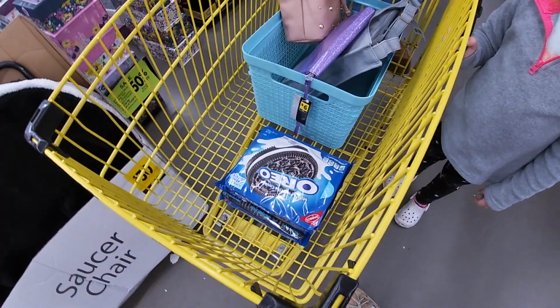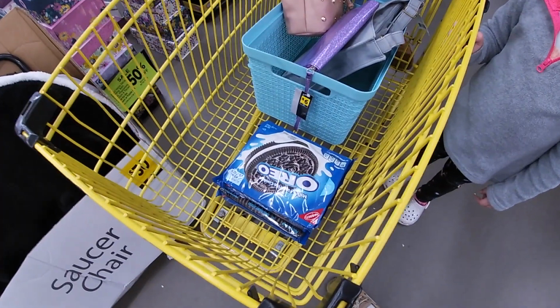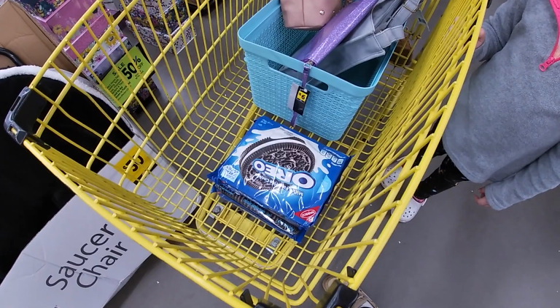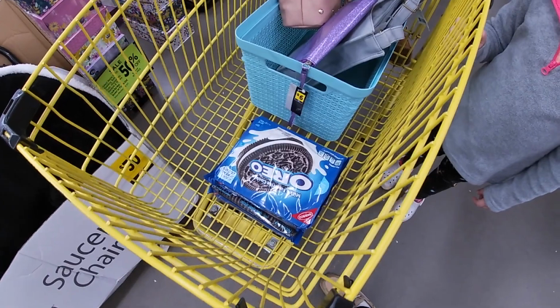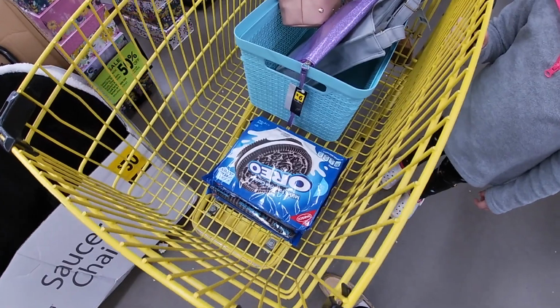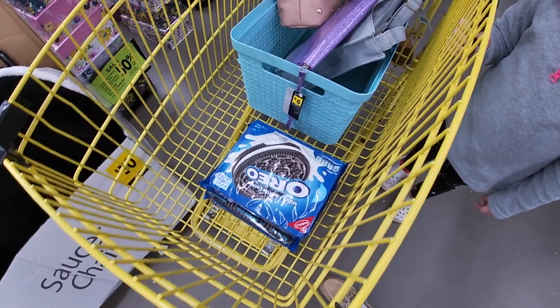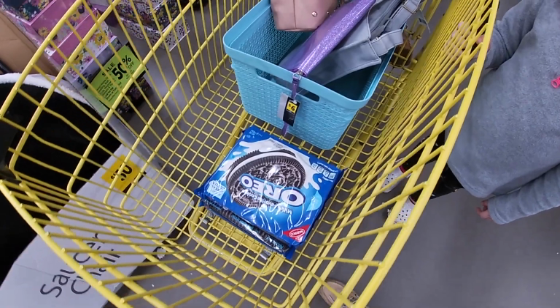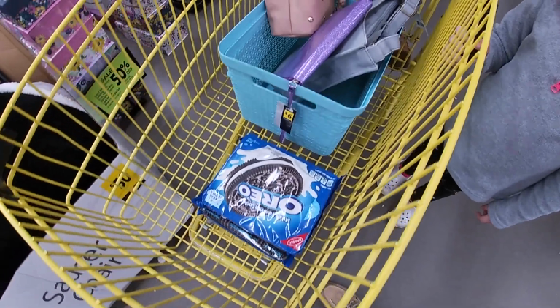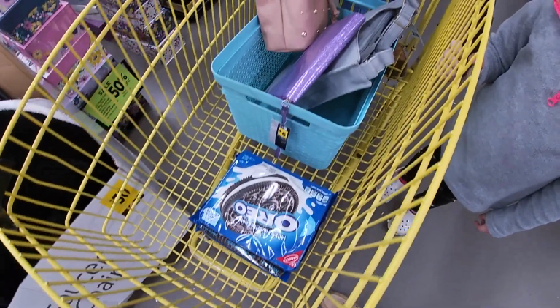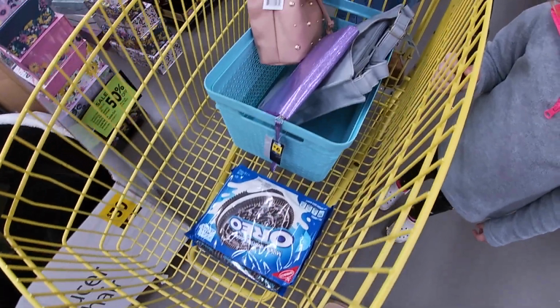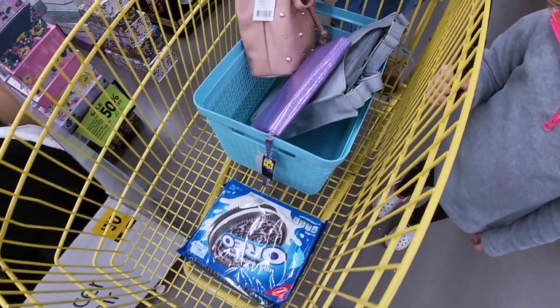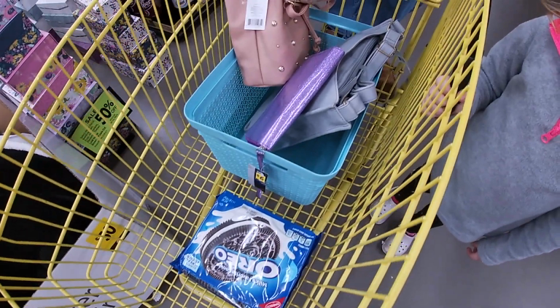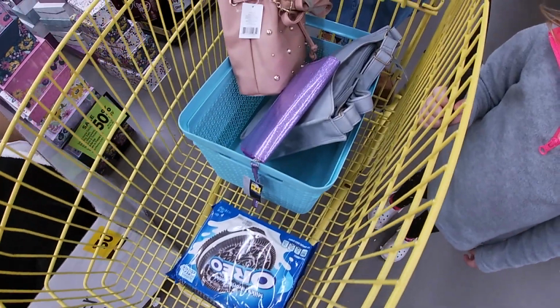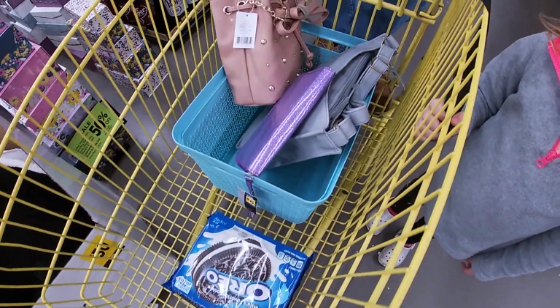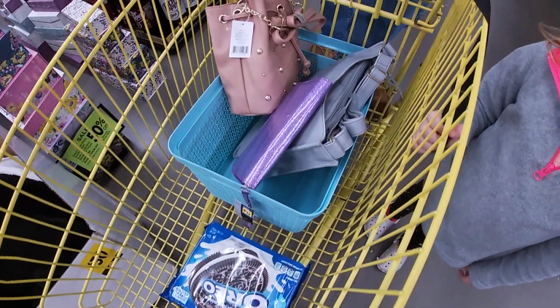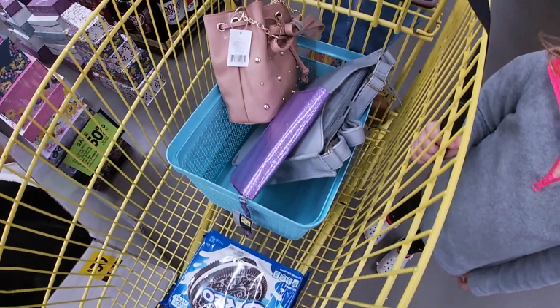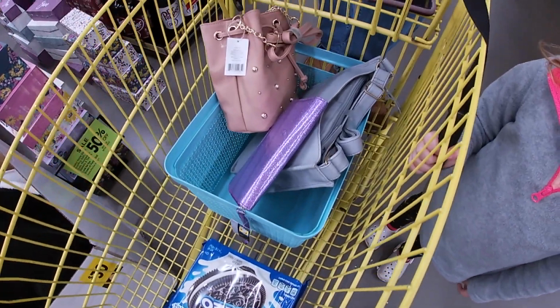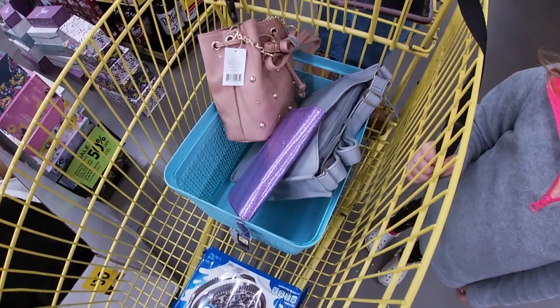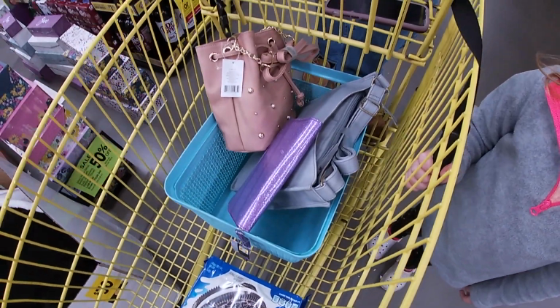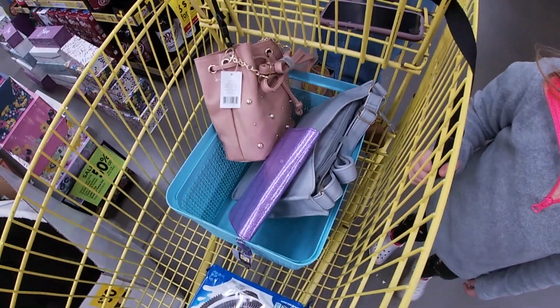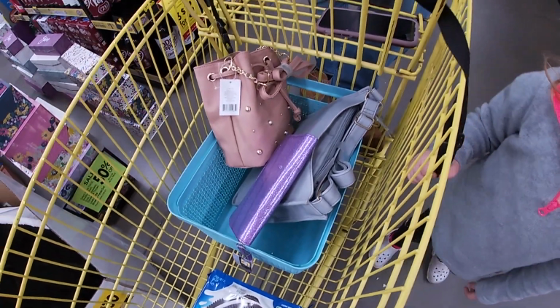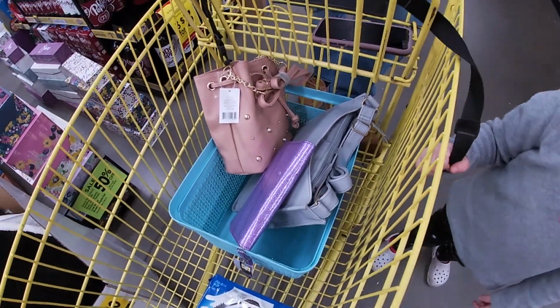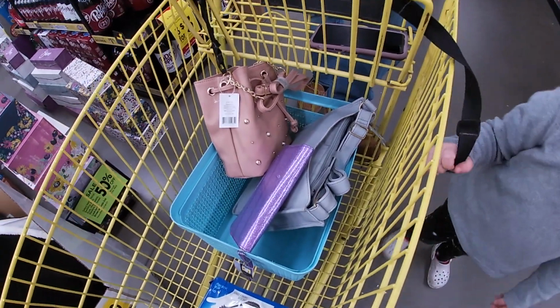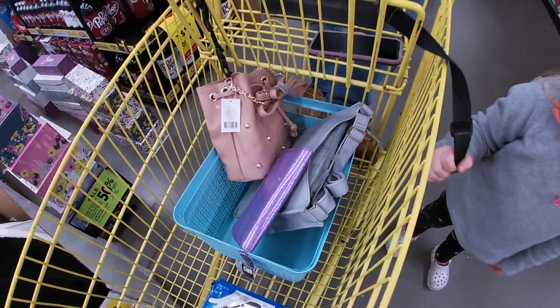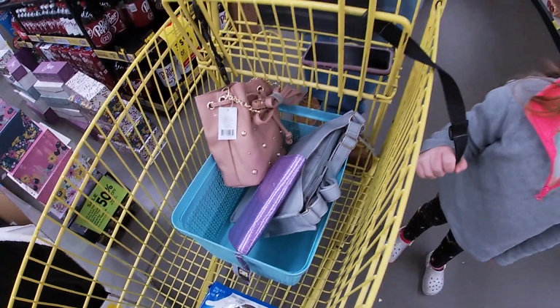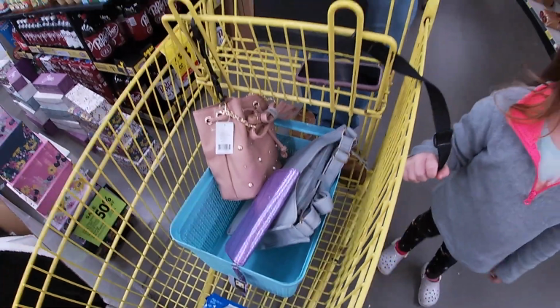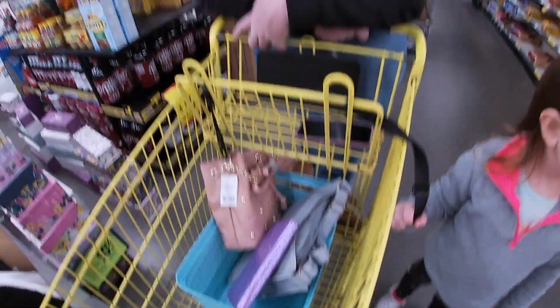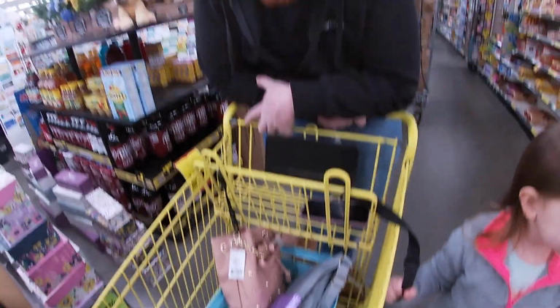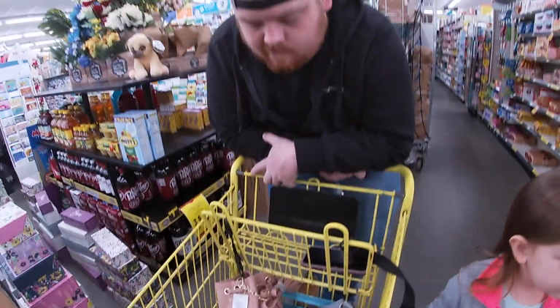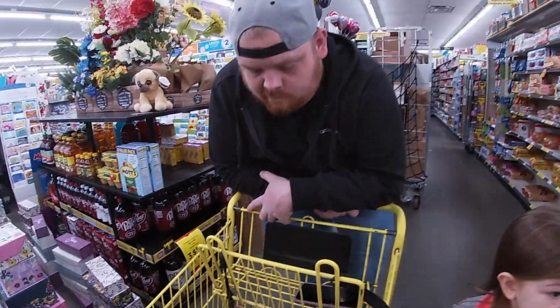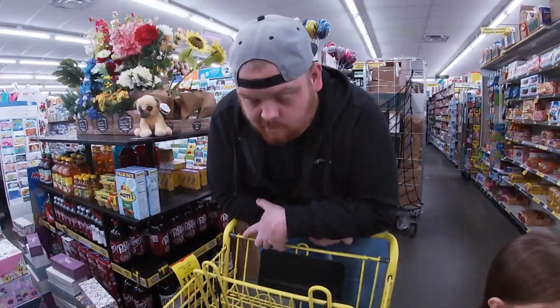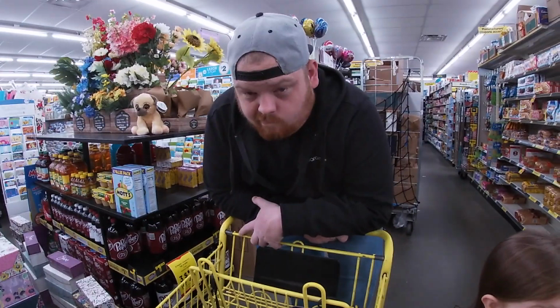We're about to get some Oreos, baskets, some bags, and hopefully get a good deal.